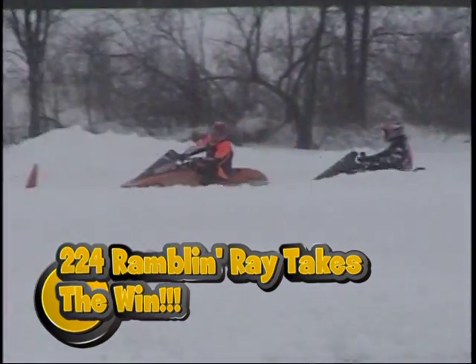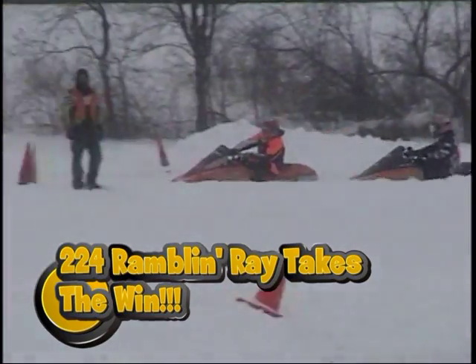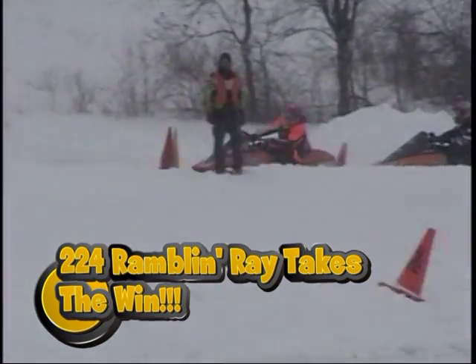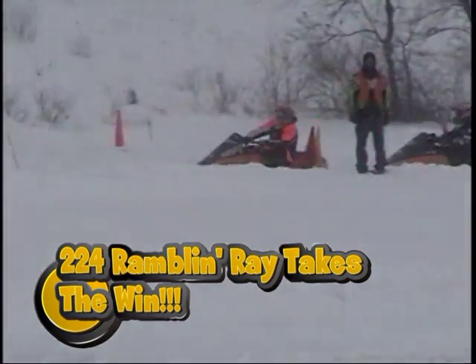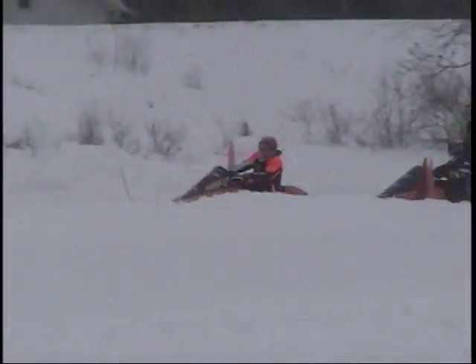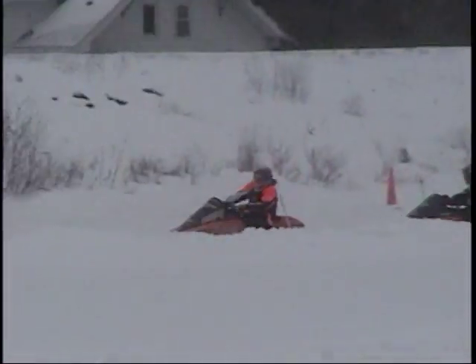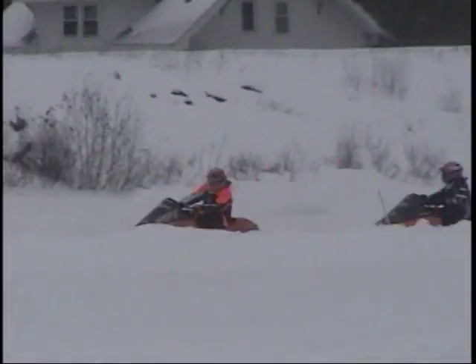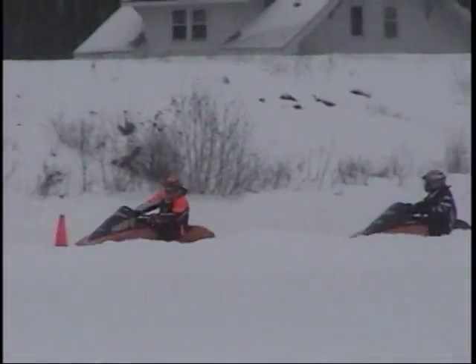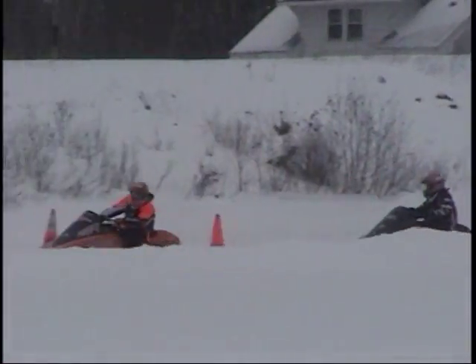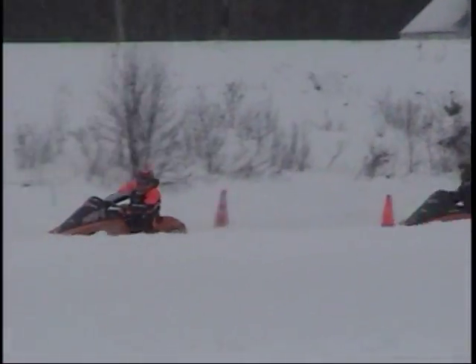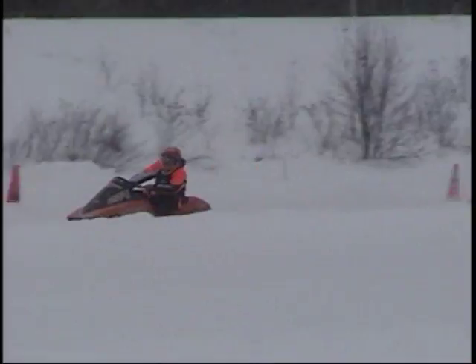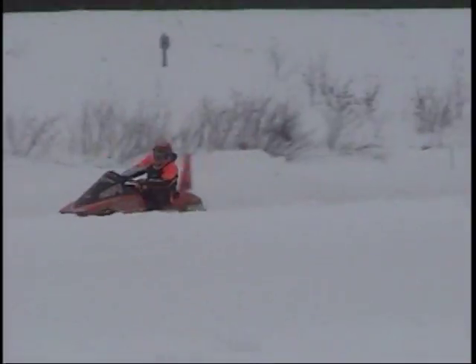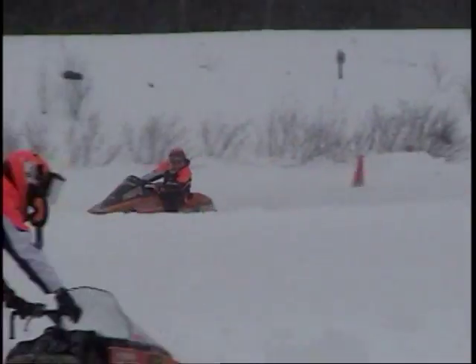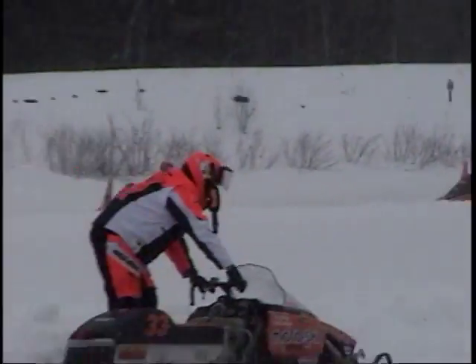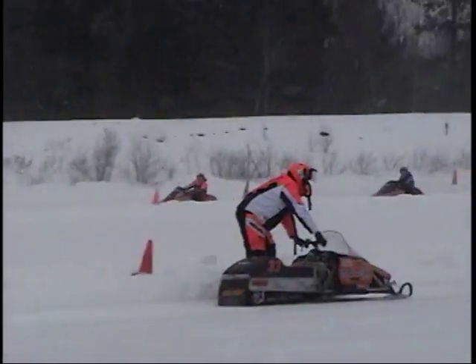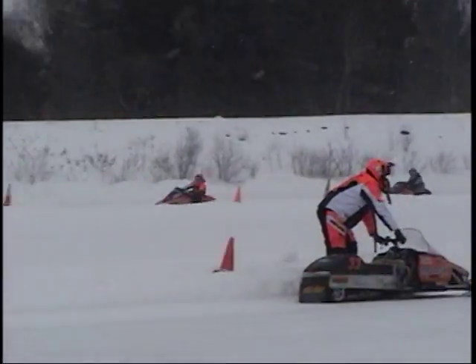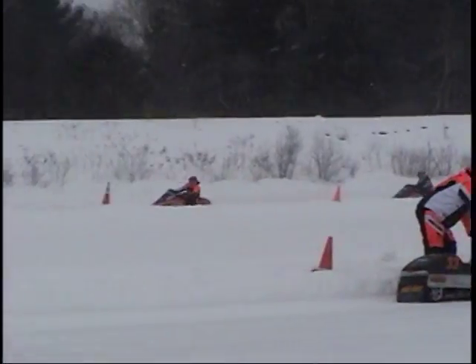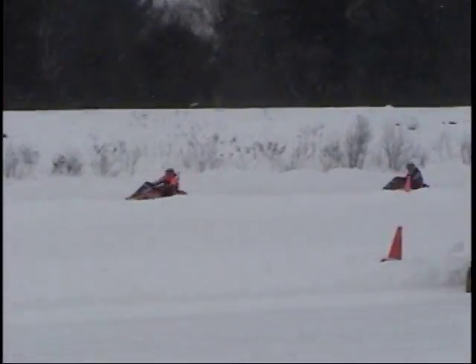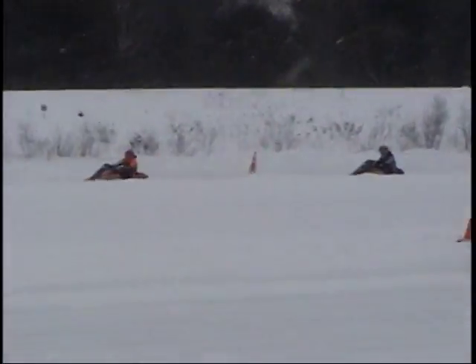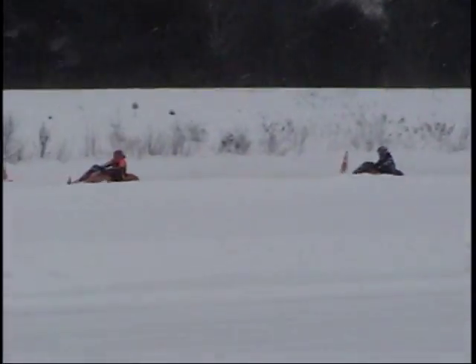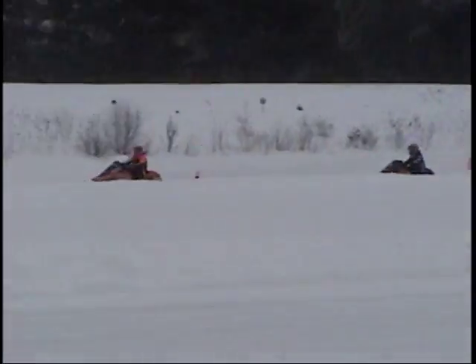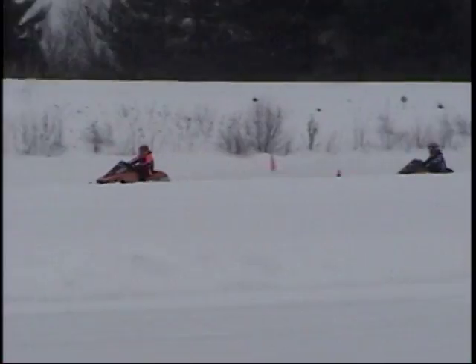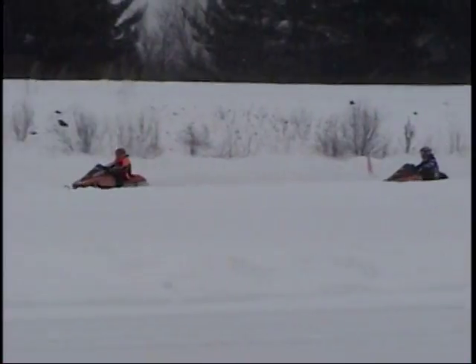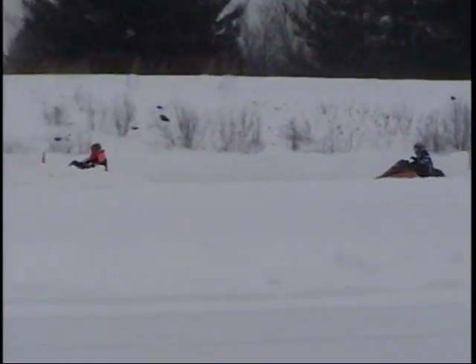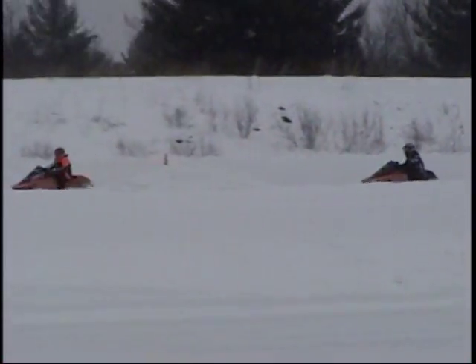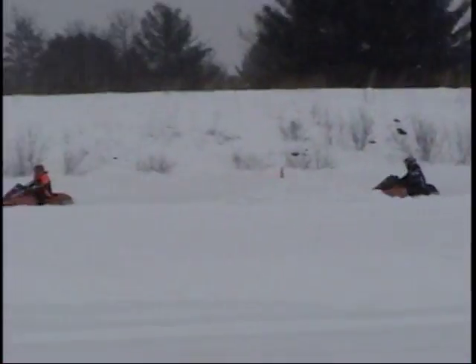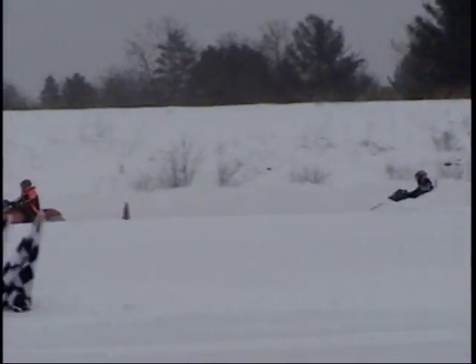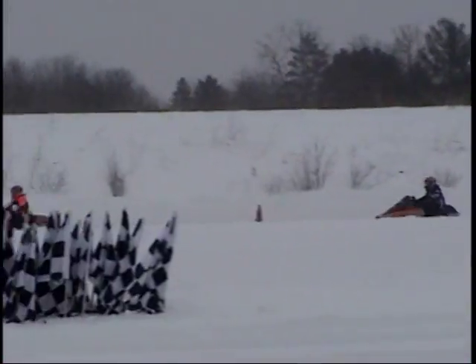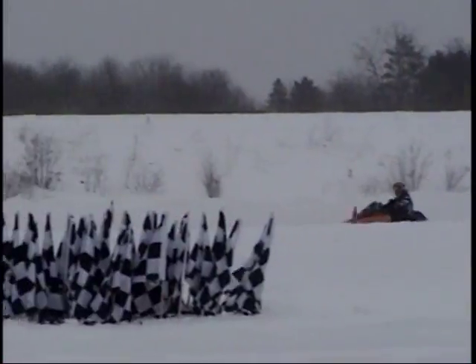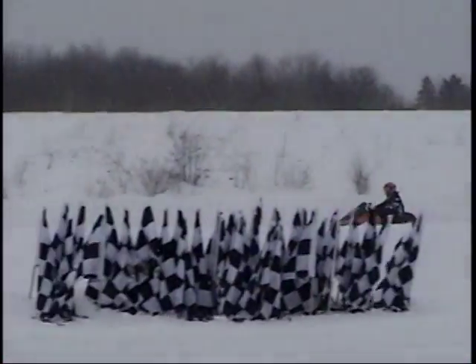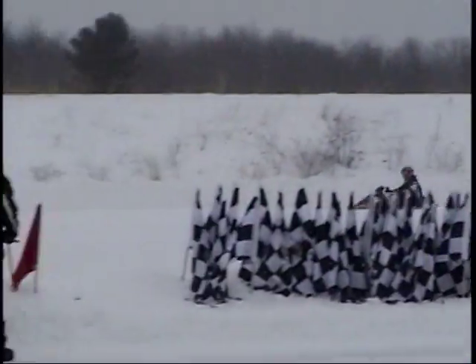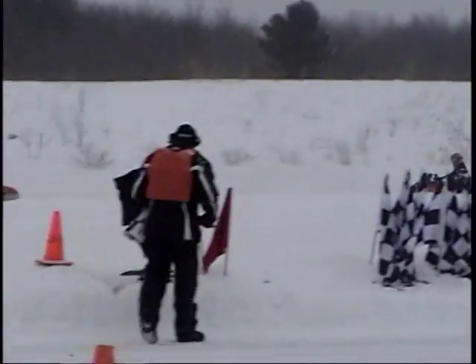What a race there. Miller trying to catch Stevens, but Ramblin' Ray pulls it out at the flag.